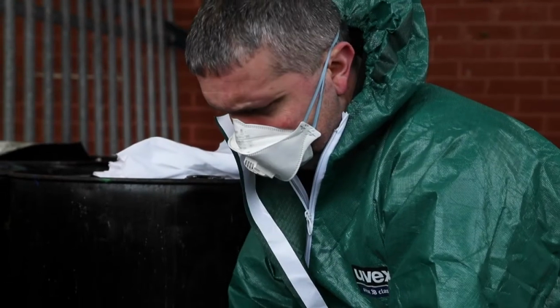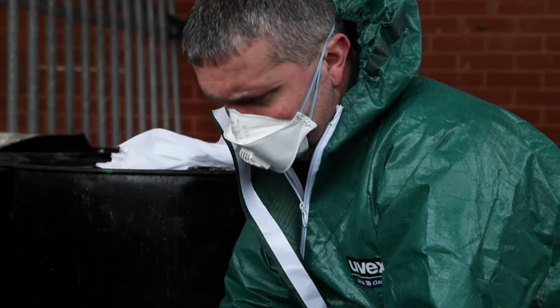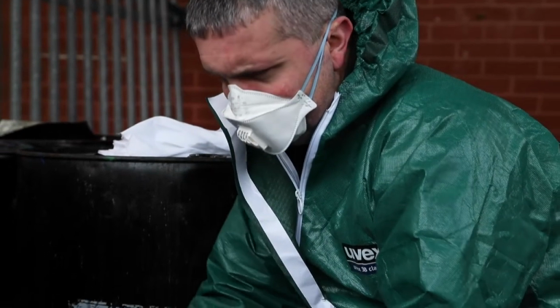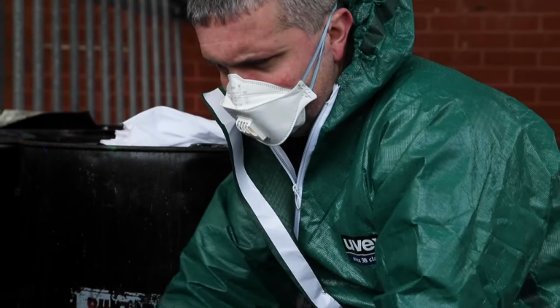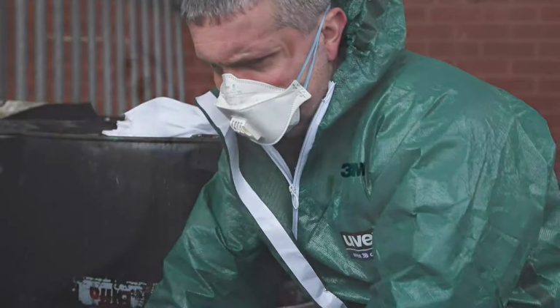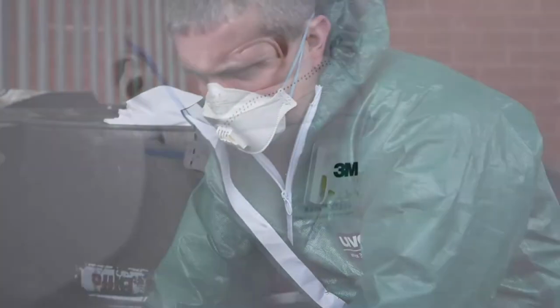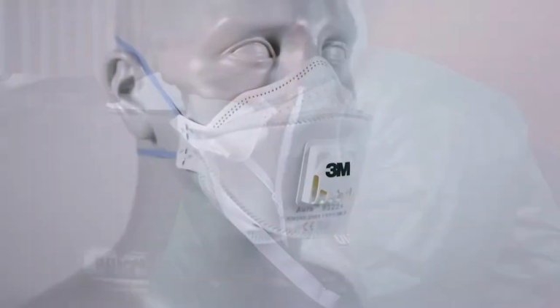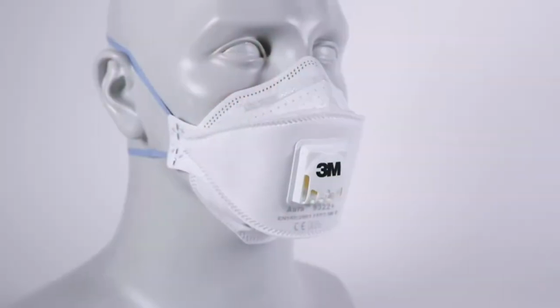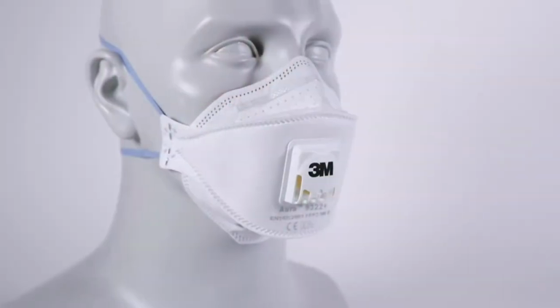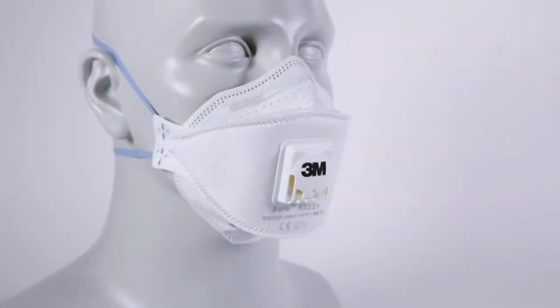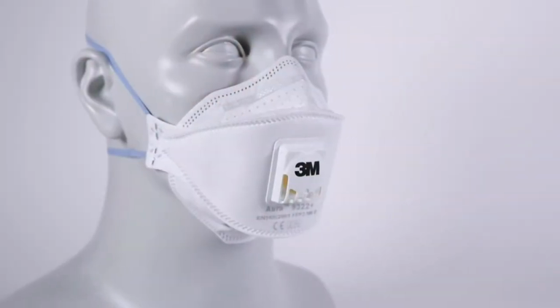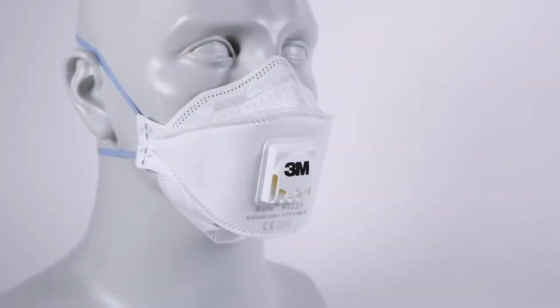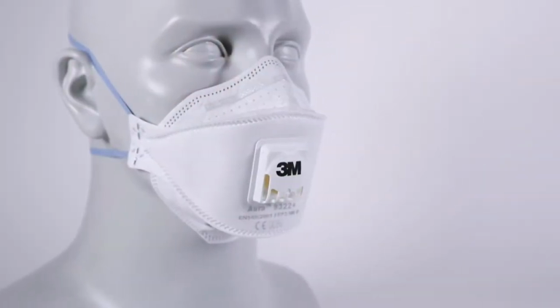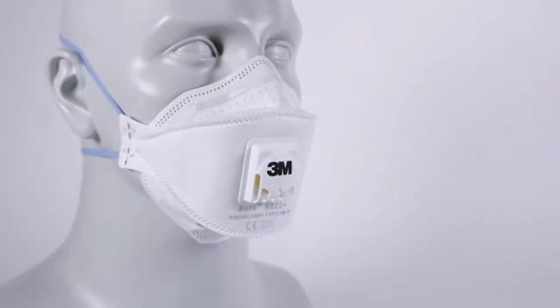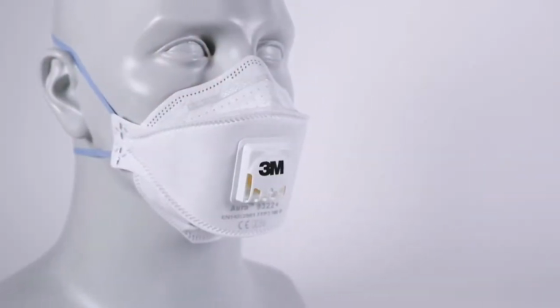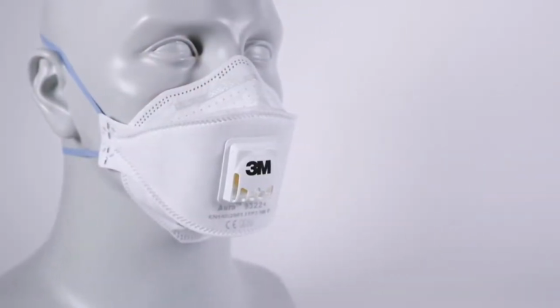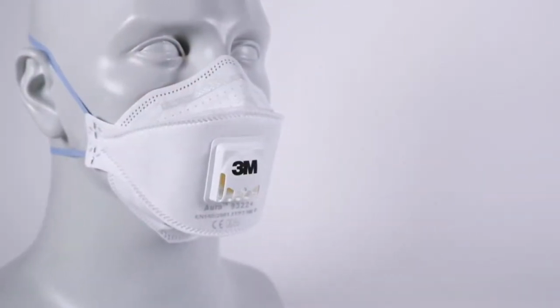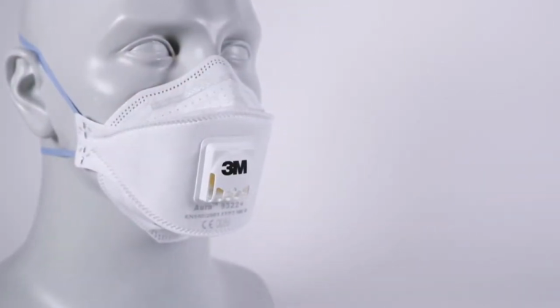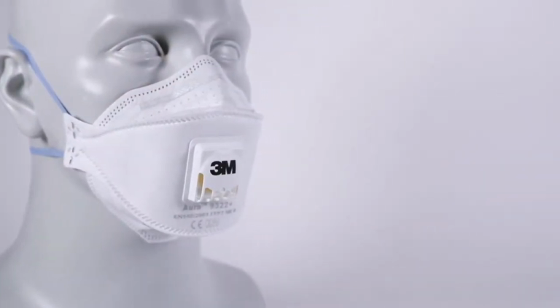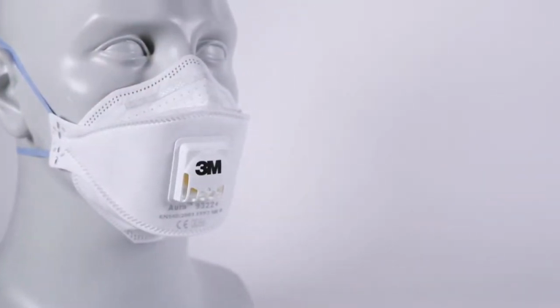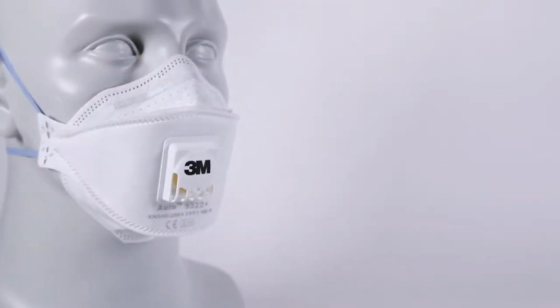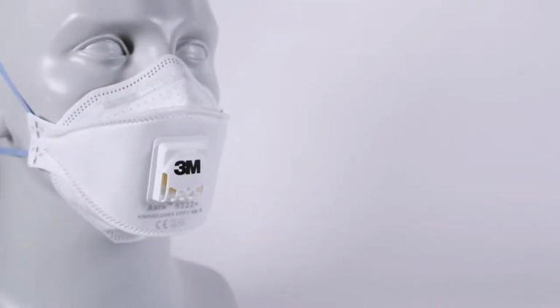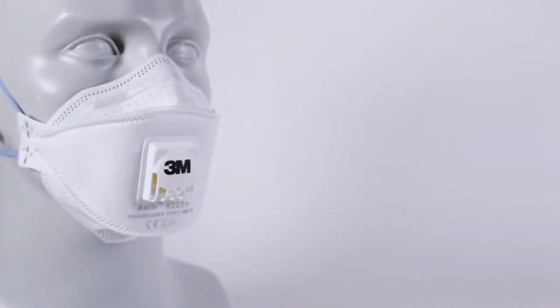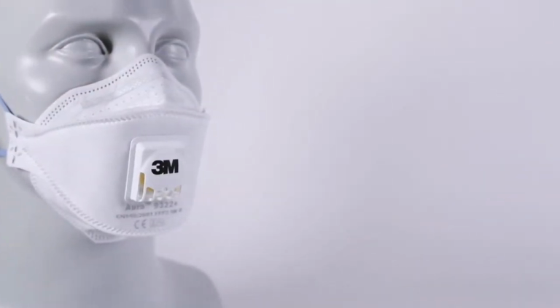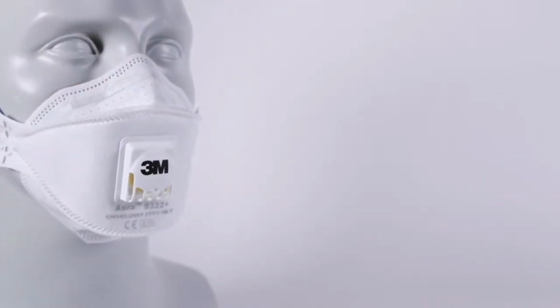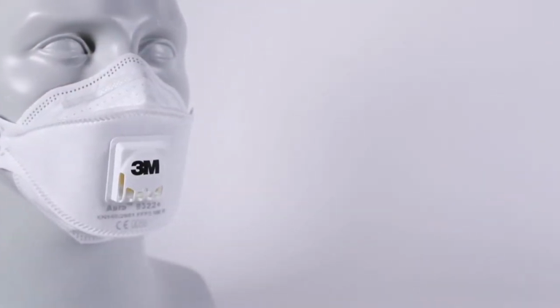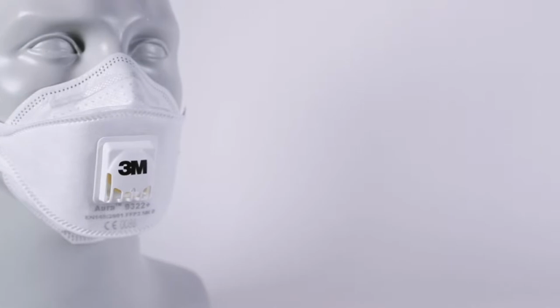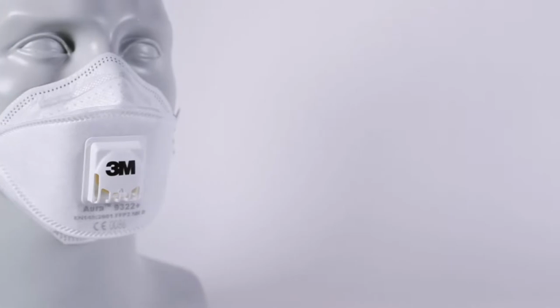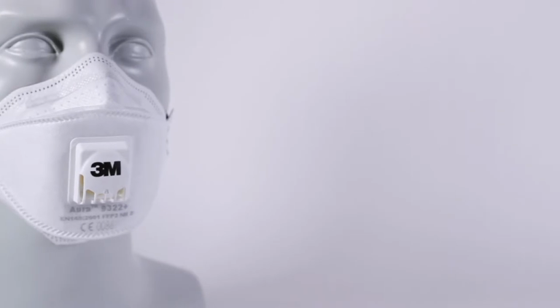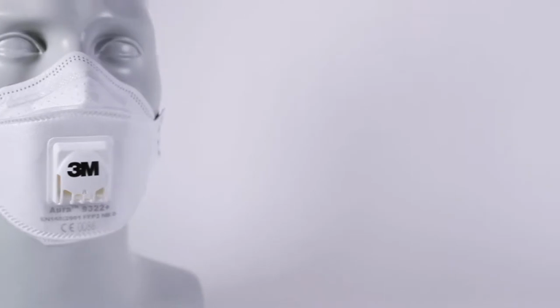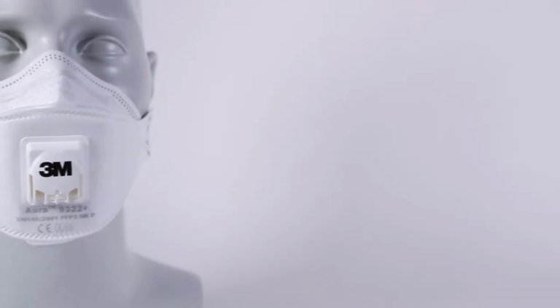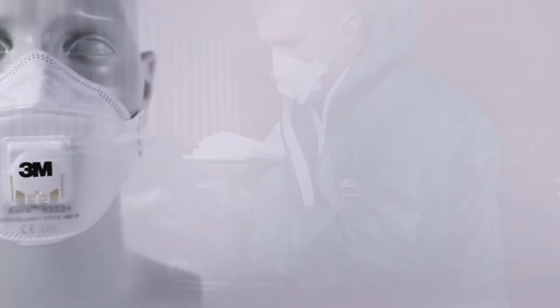Valved respiratory mask allows longer continuous use, effective removal of heat and moisture build up, and a reduced misting when using eyewear.